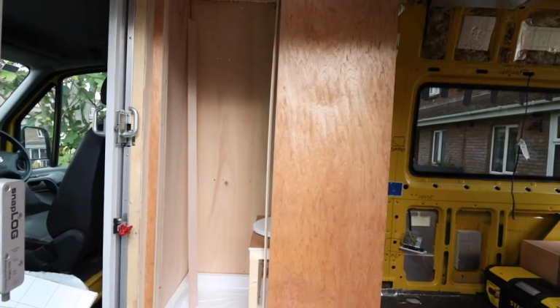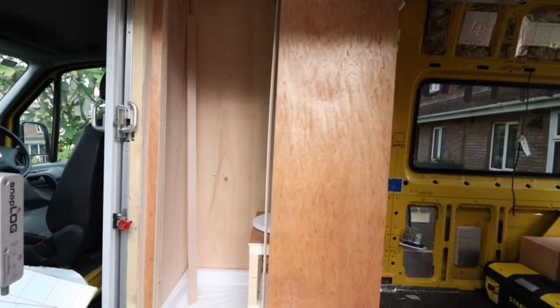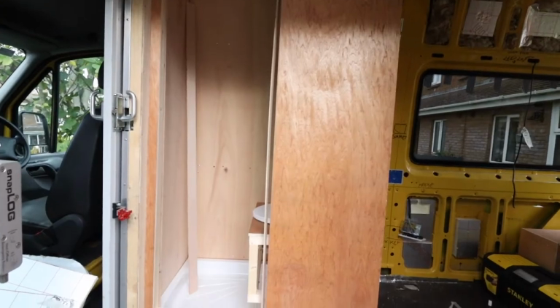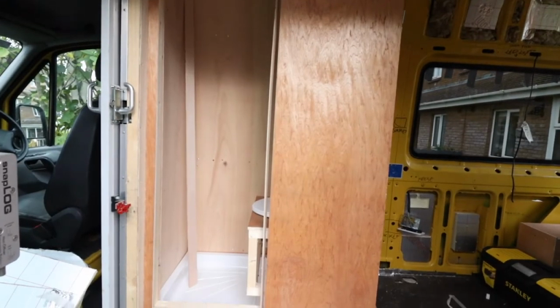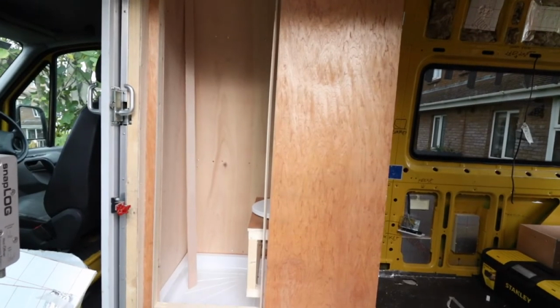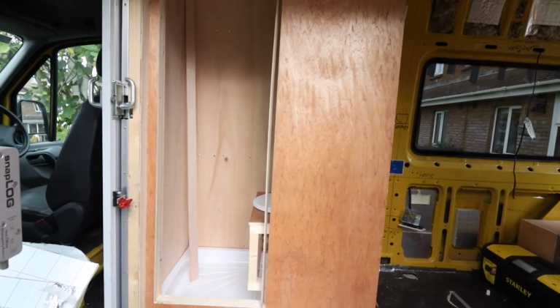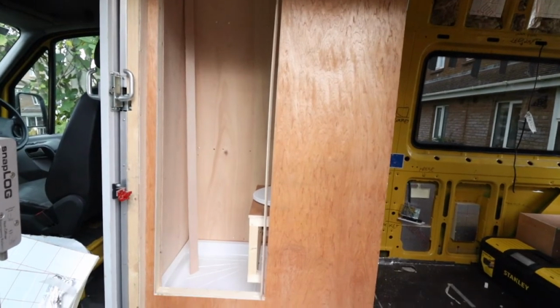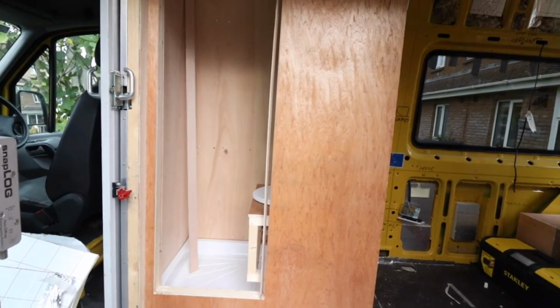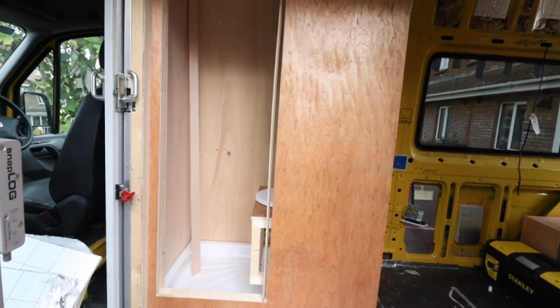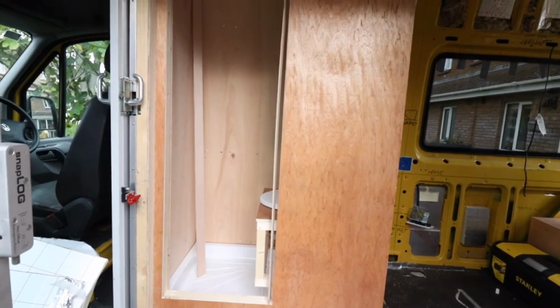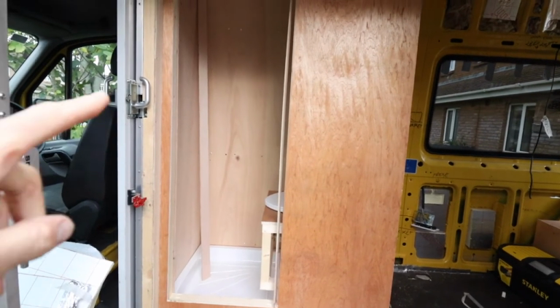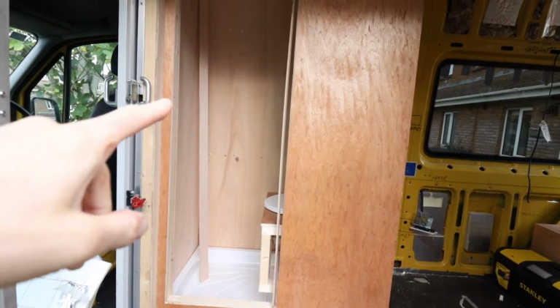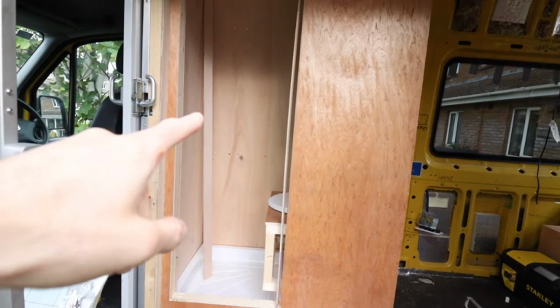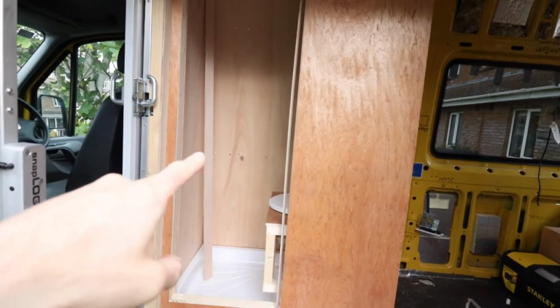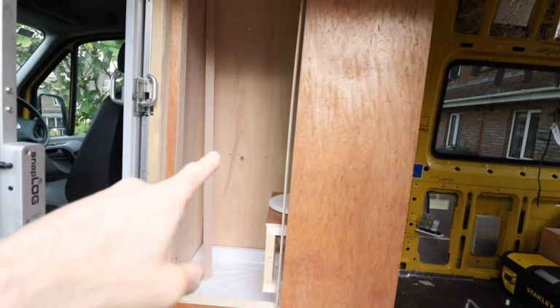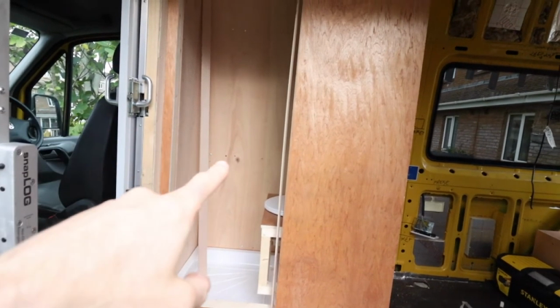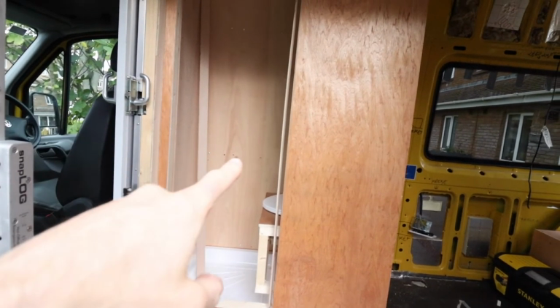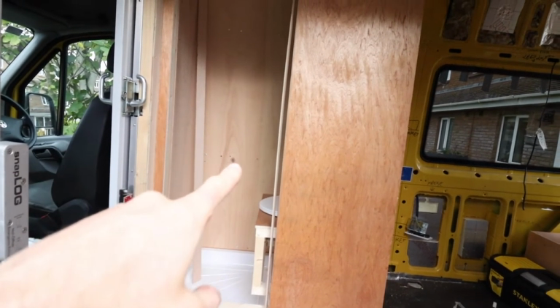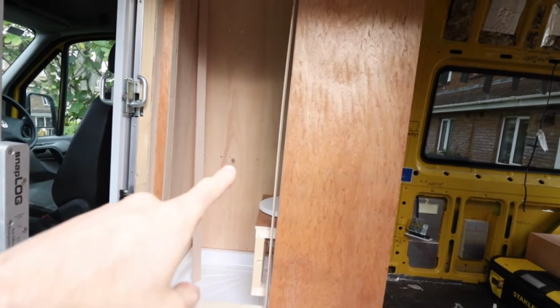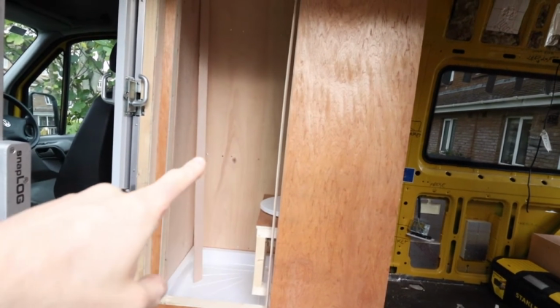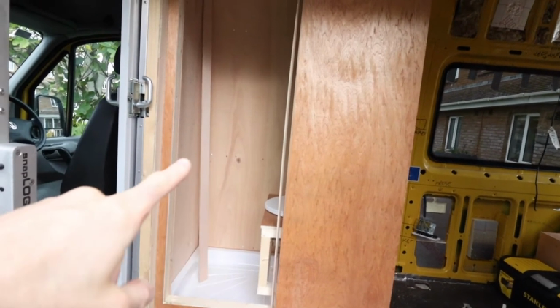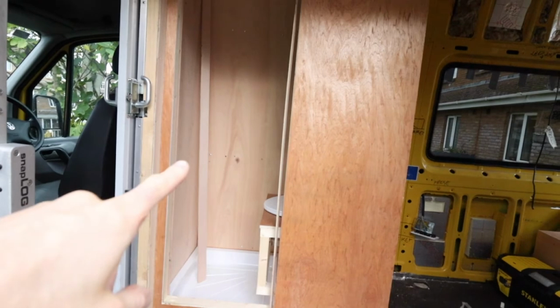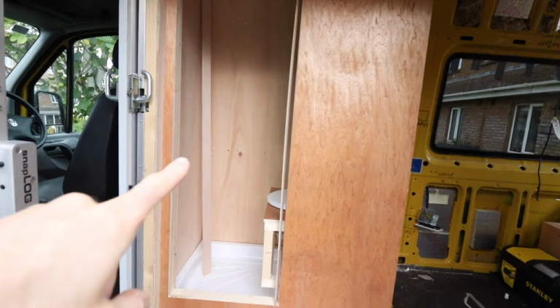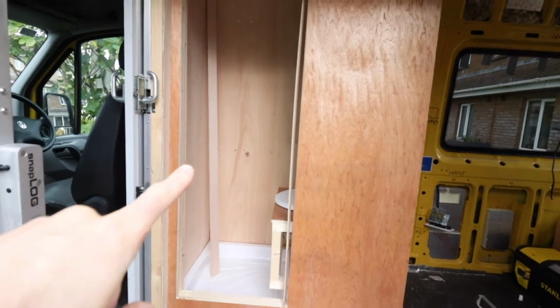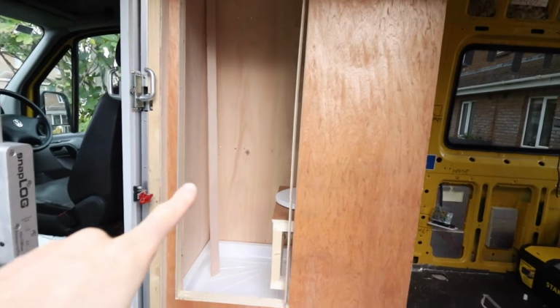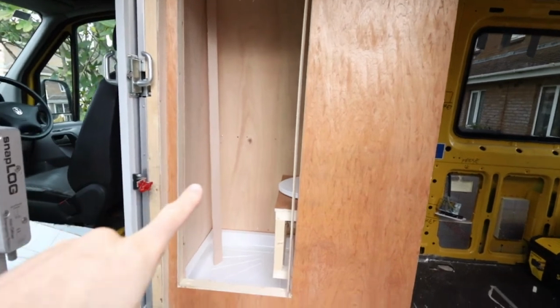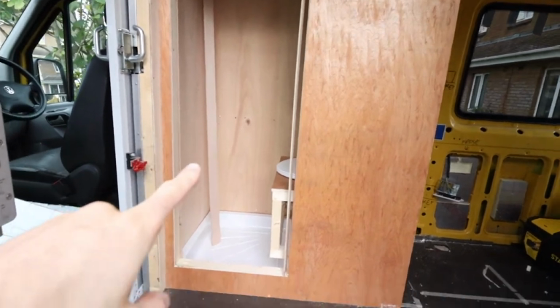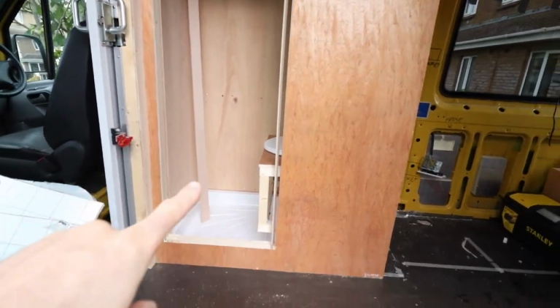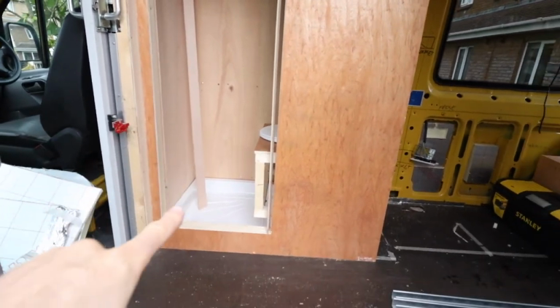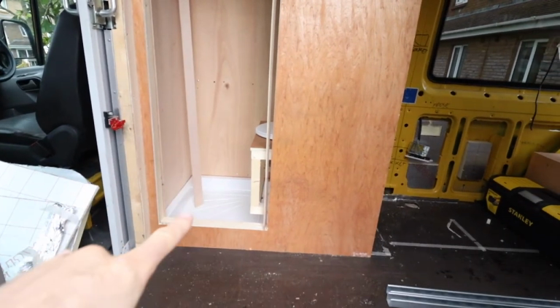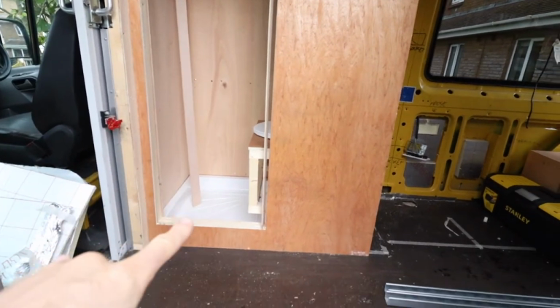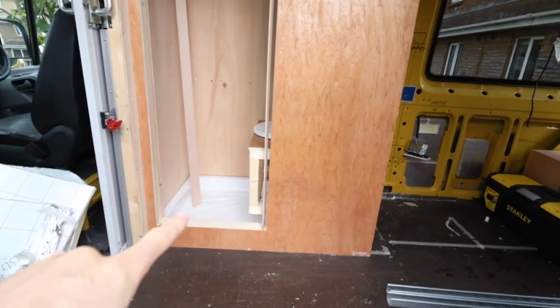Nothing is completely secured apart from the back plywood walls, so I'll just explain to you what I've done.